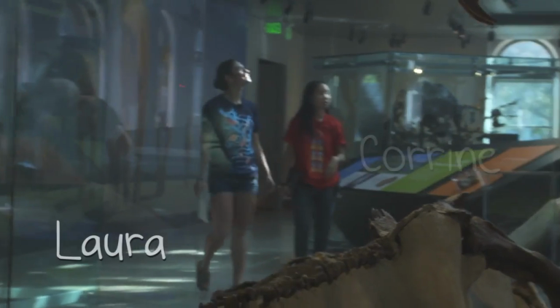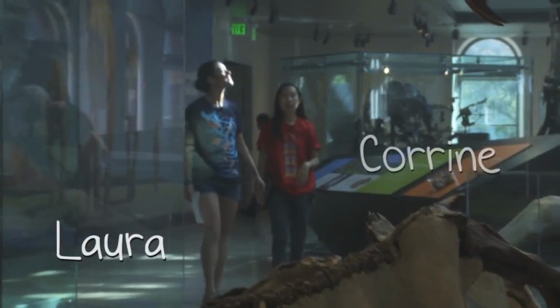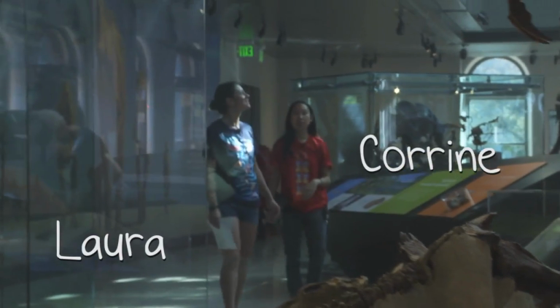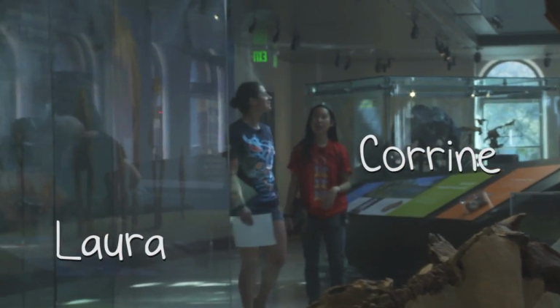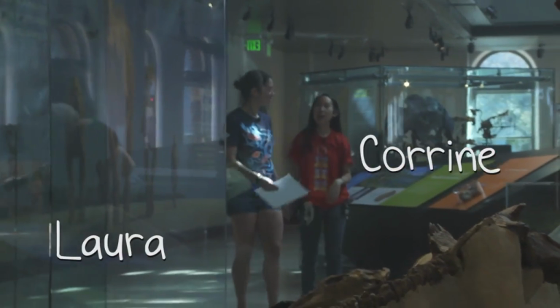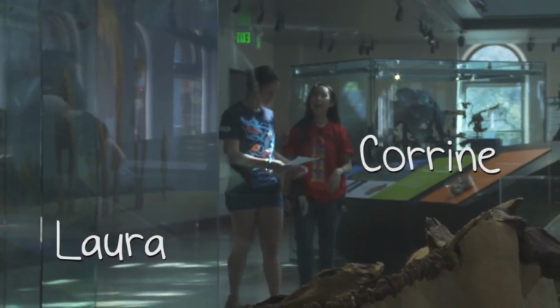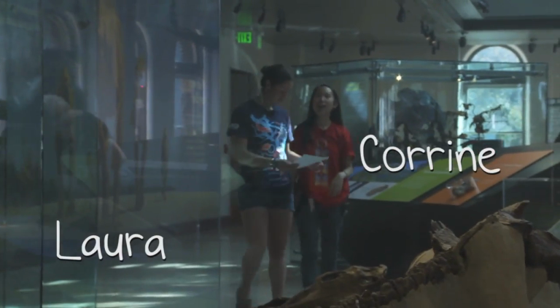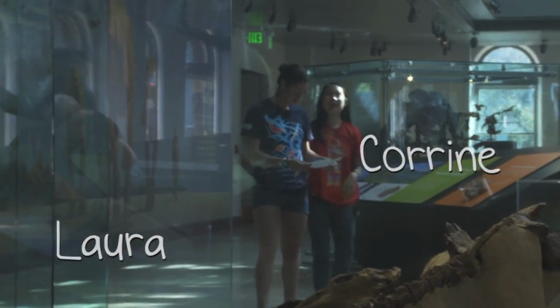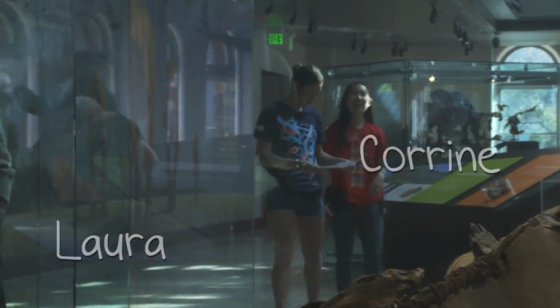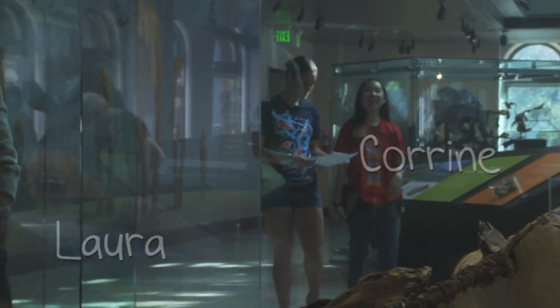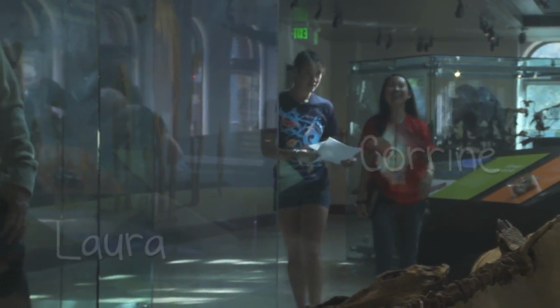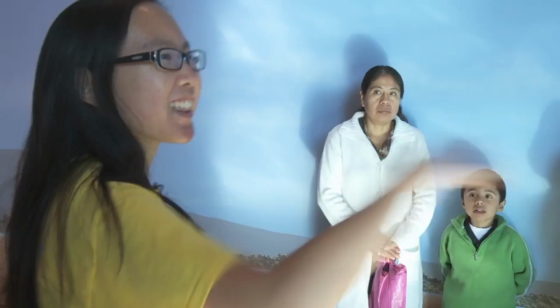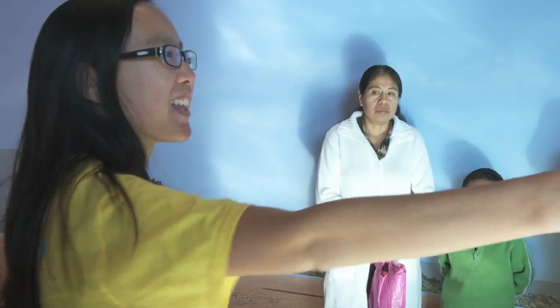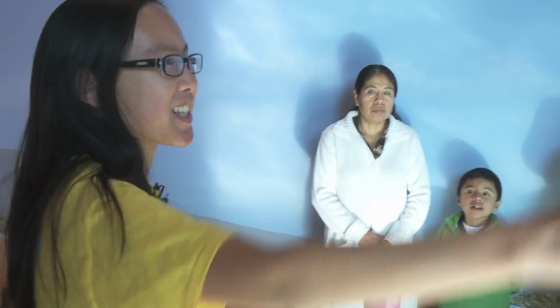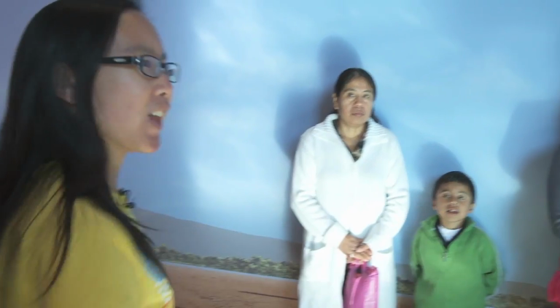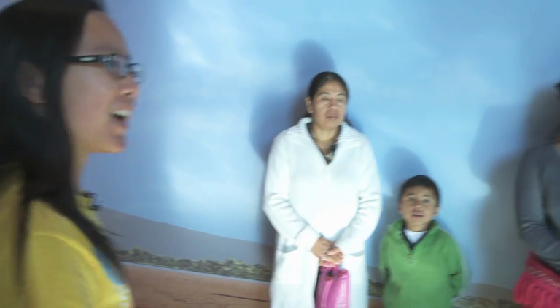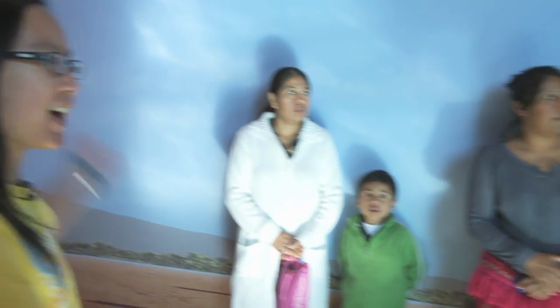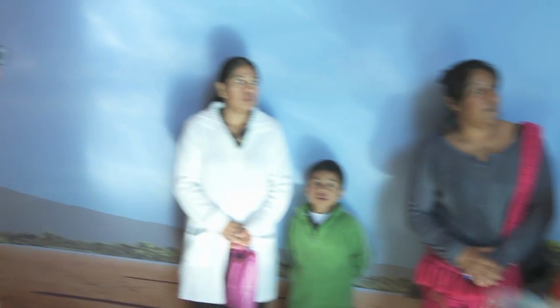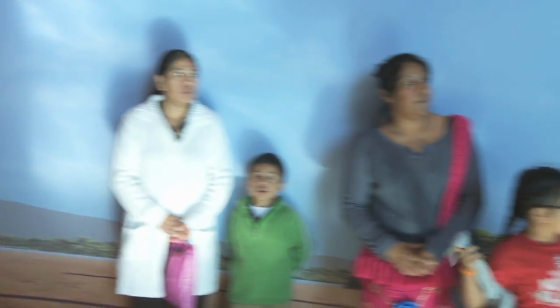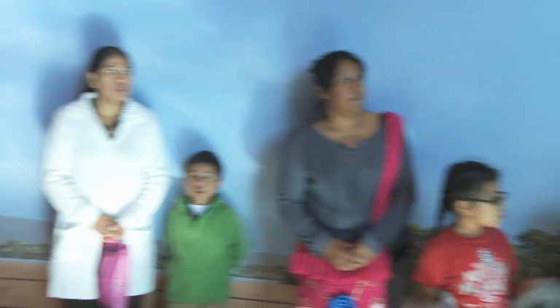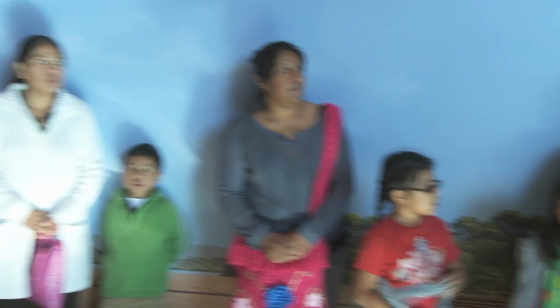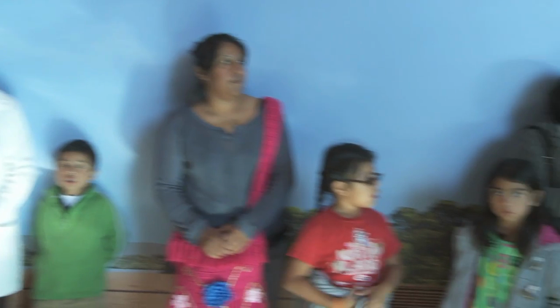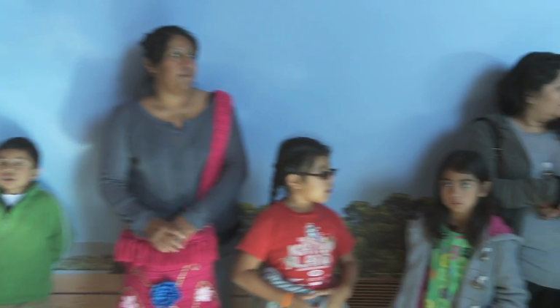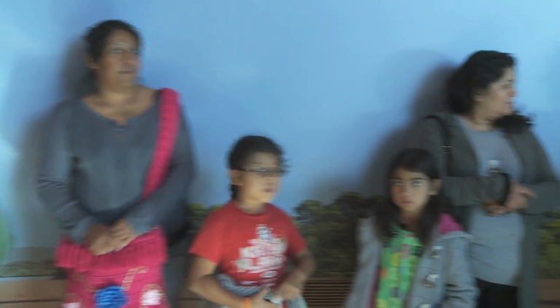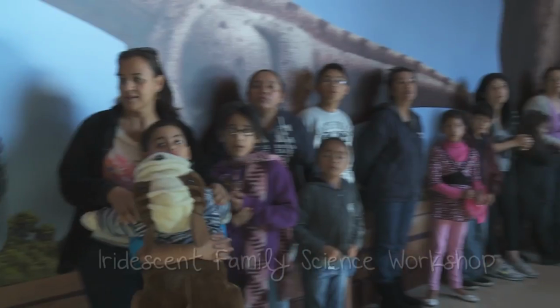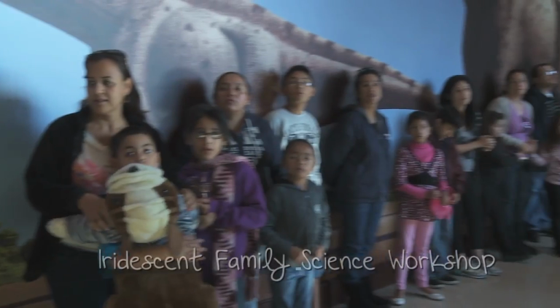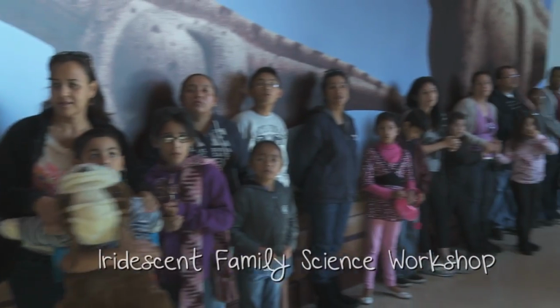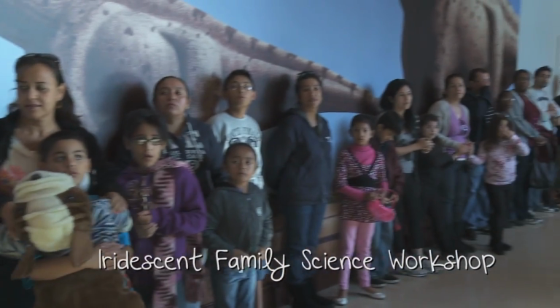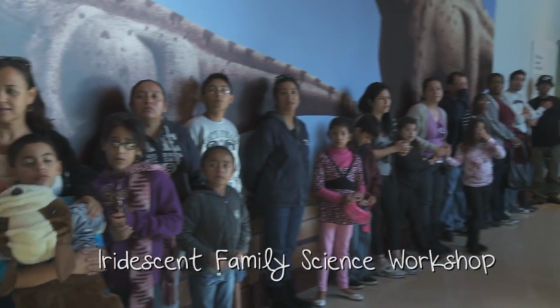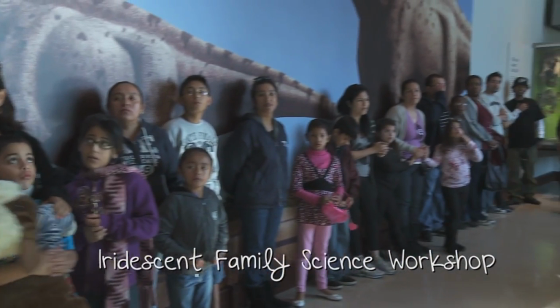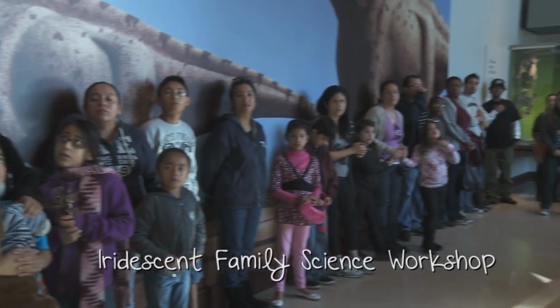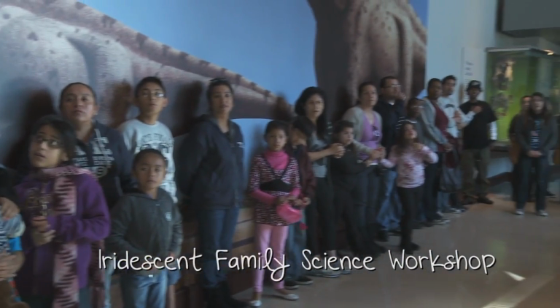Welcome to Dinosaur Biomechanics. This is Laura and I'm Corrine, and this week we're going to learn about long neck dinosaurs.